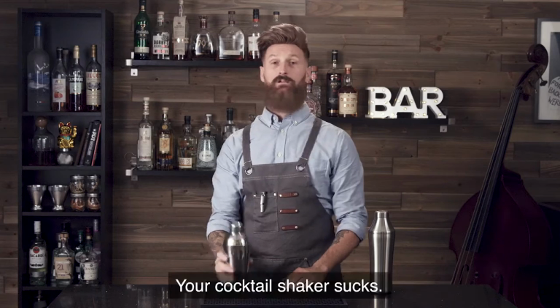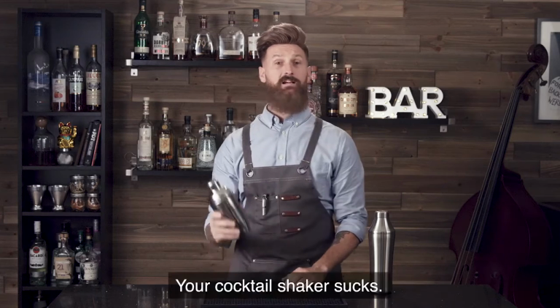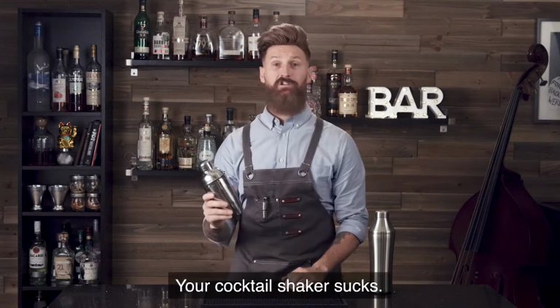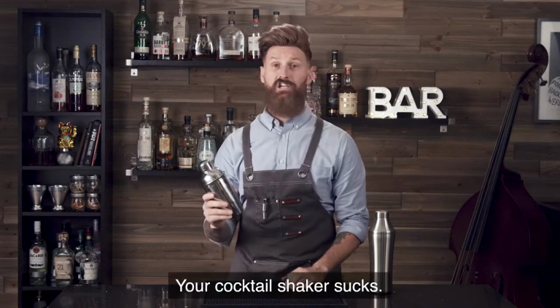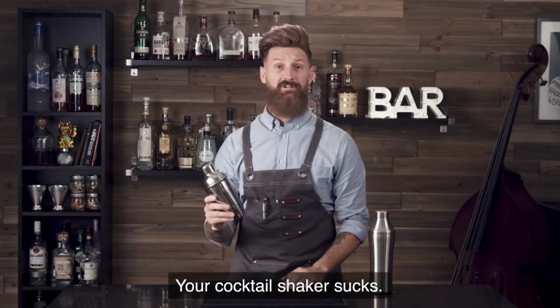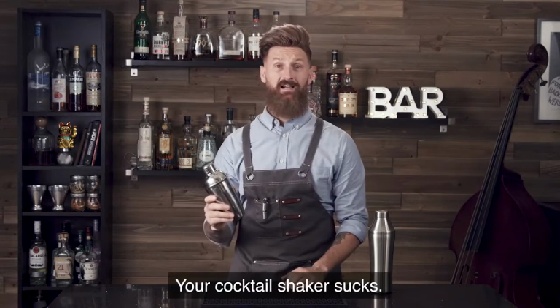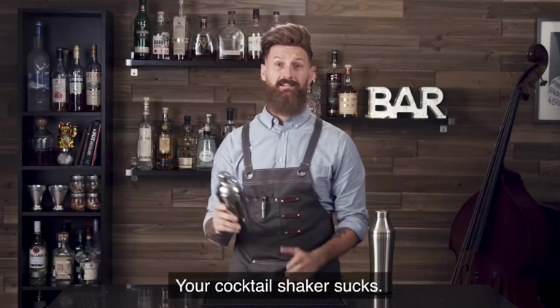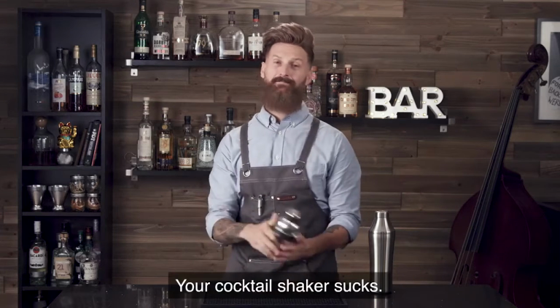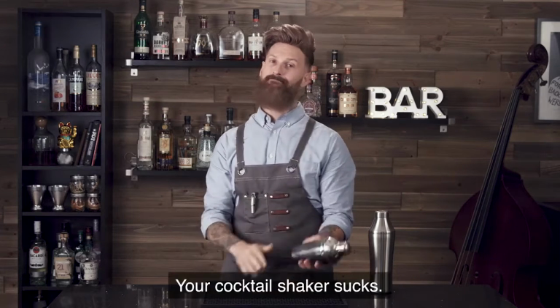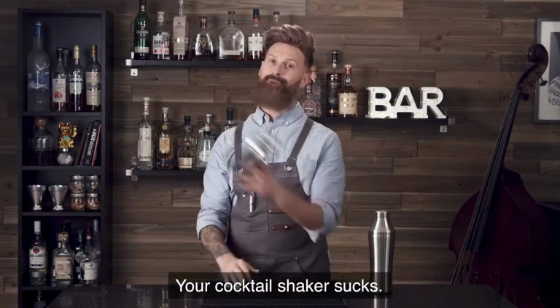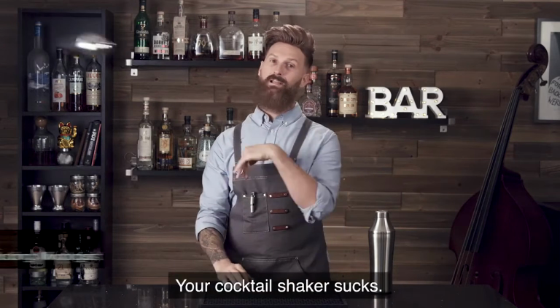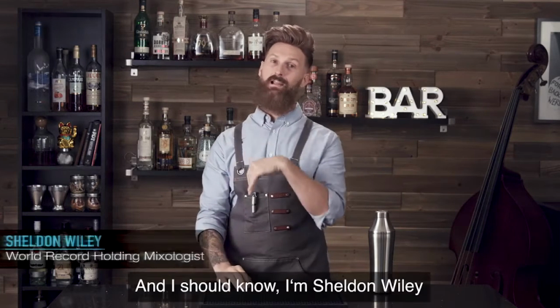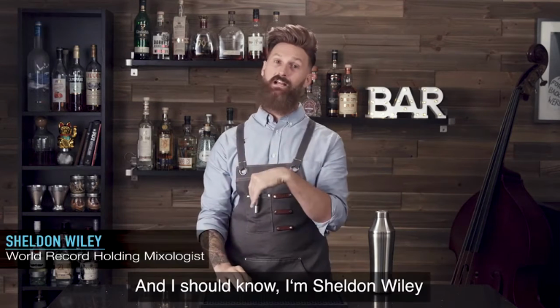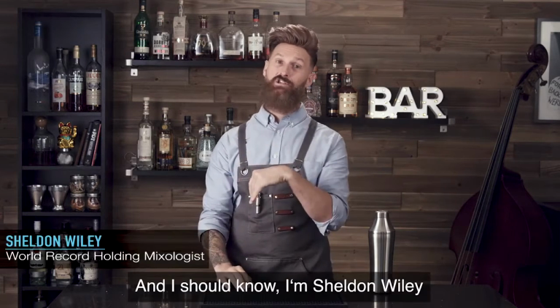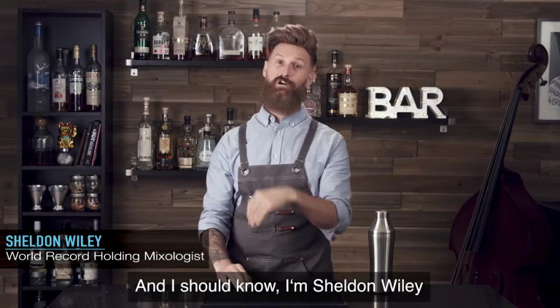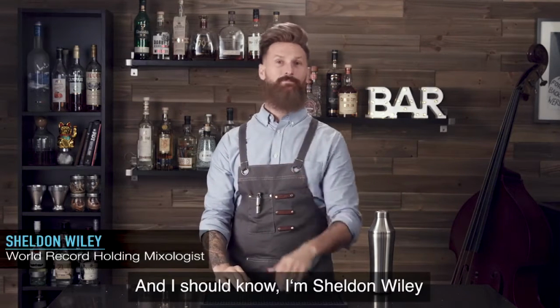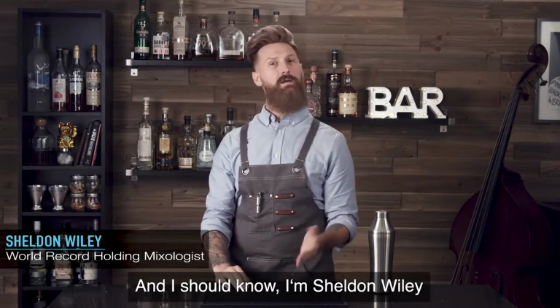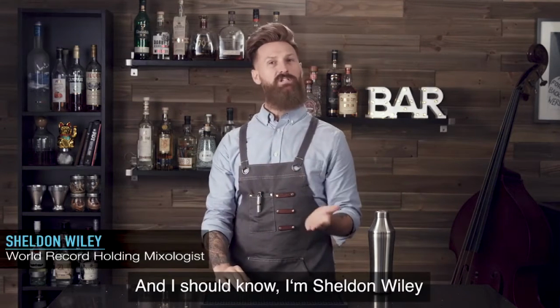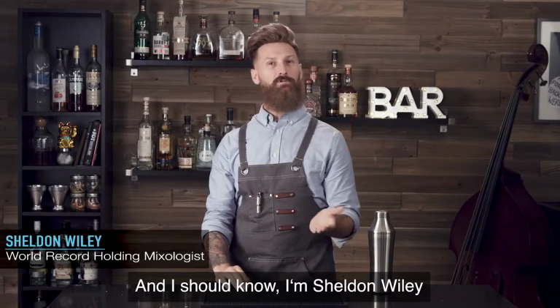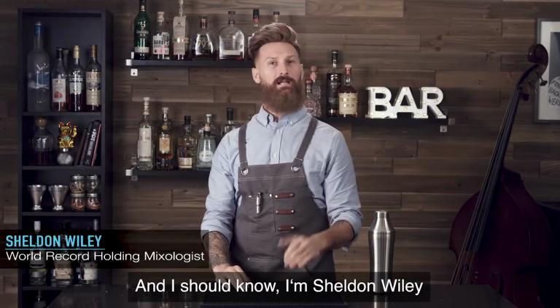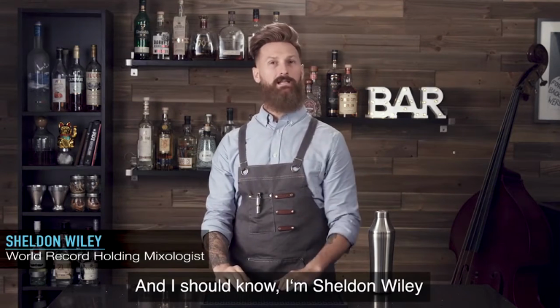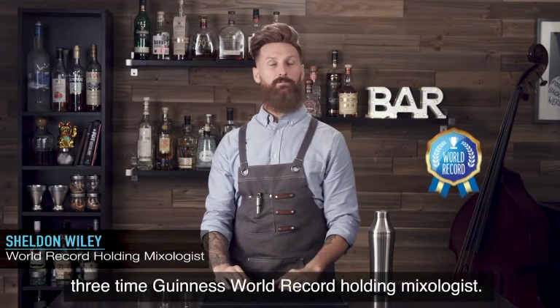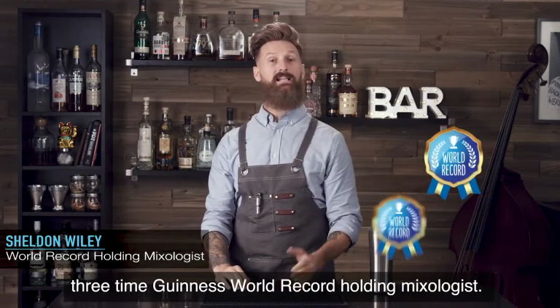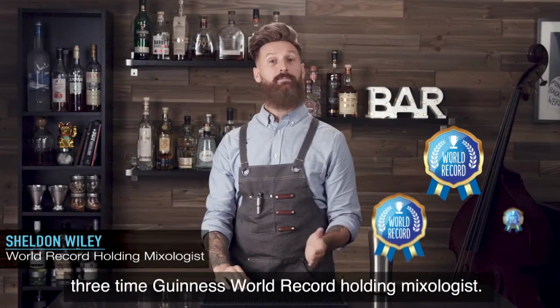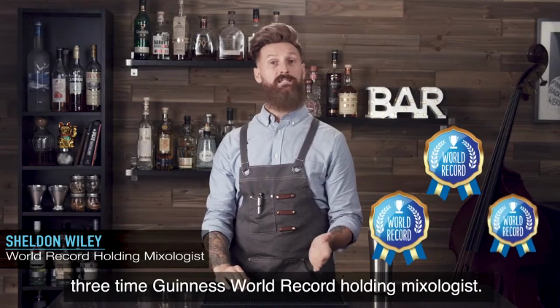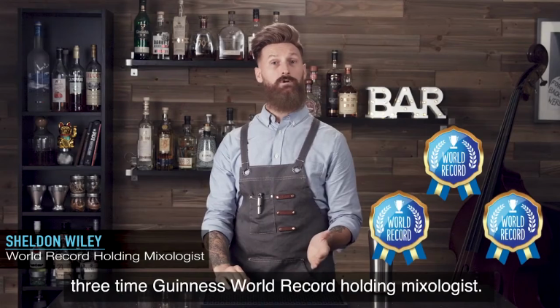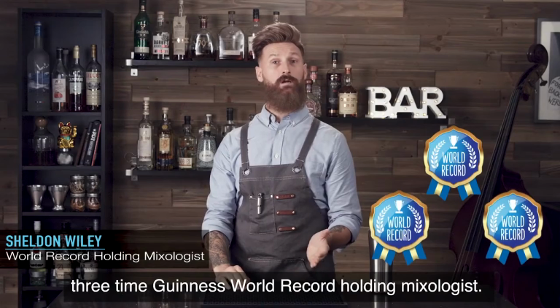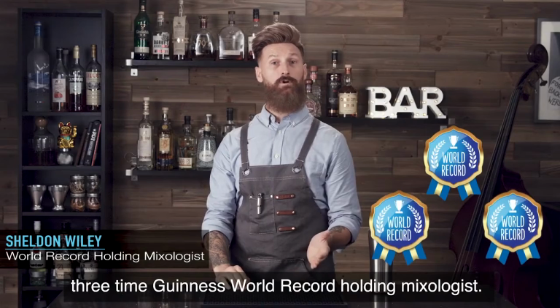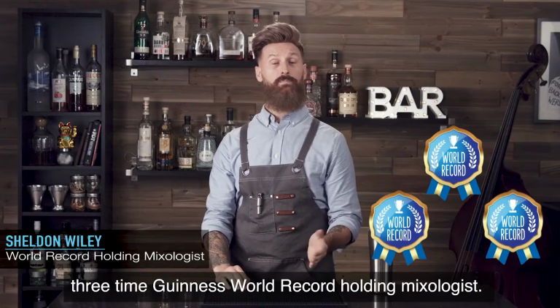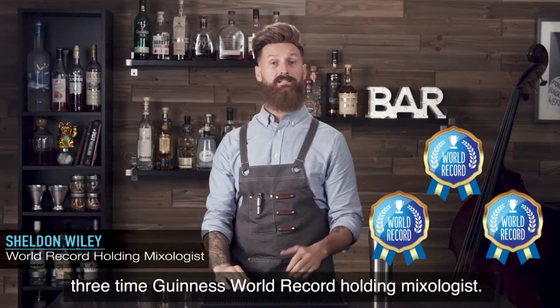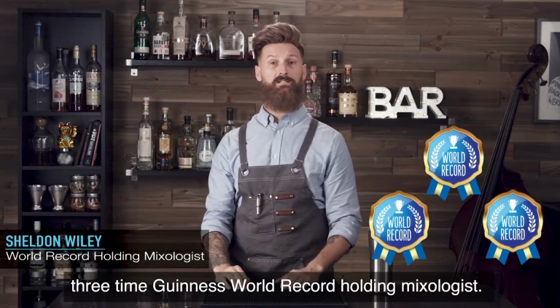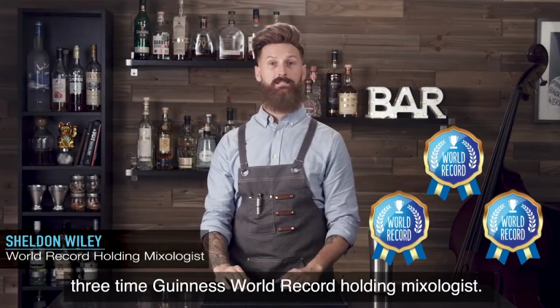Your cocktail shaker sucks. And I should know — I'm Sheldon Wiley, three-time Guinness World Record holding mixologist.